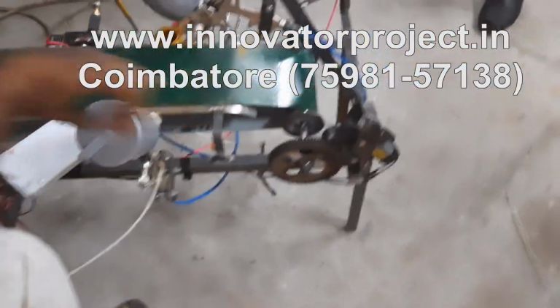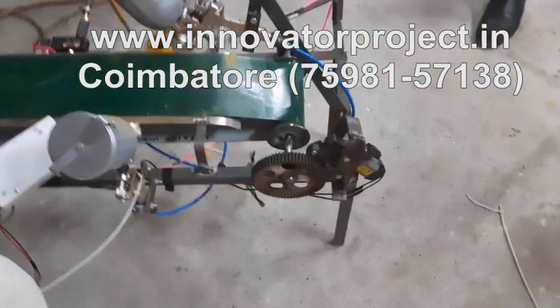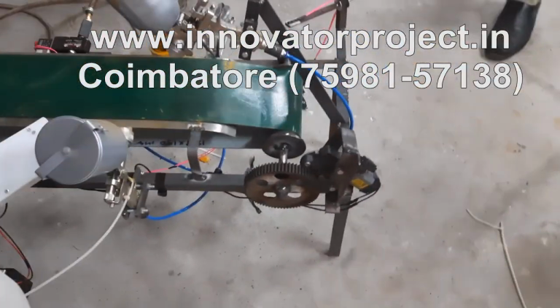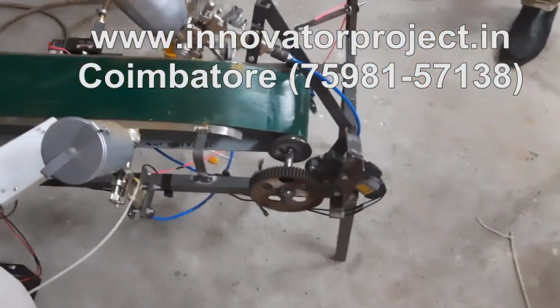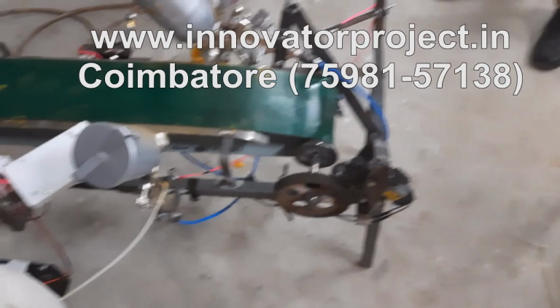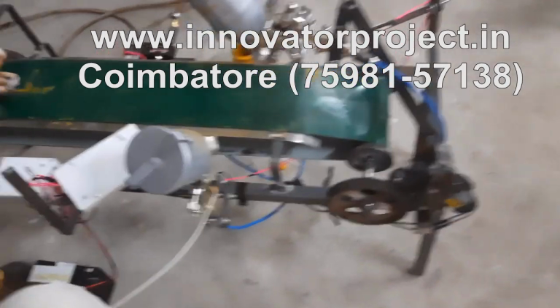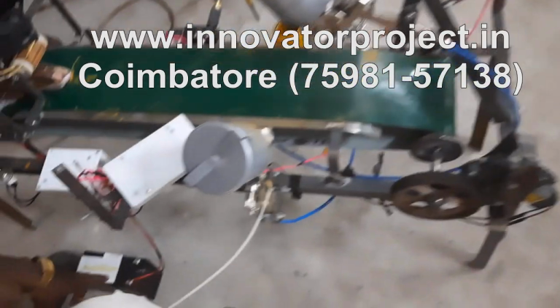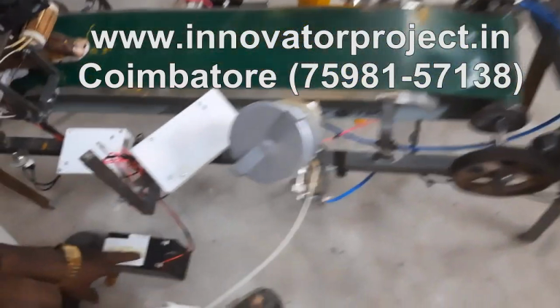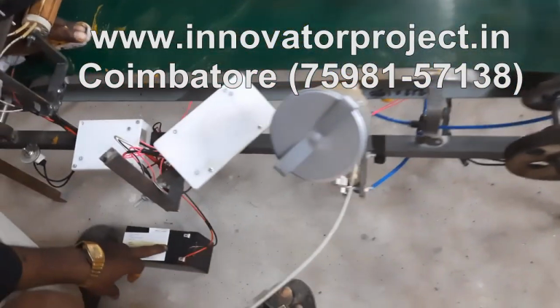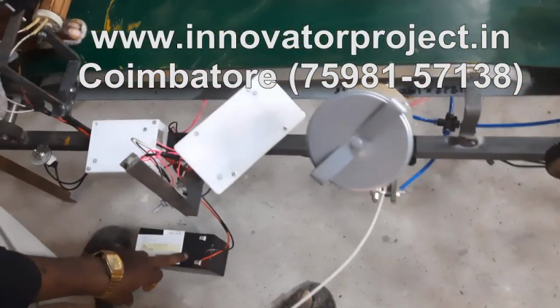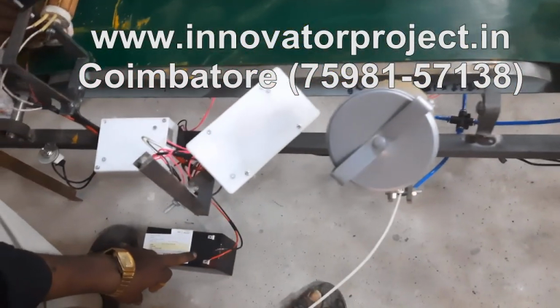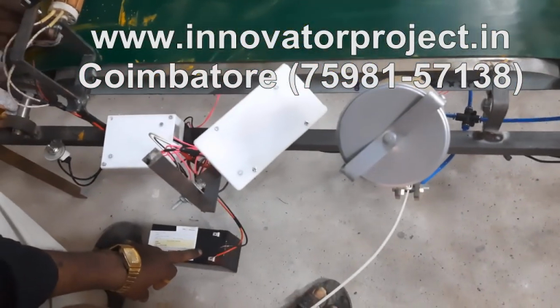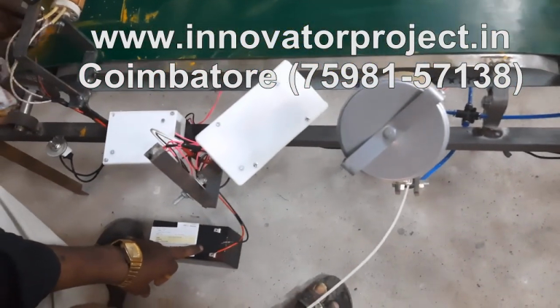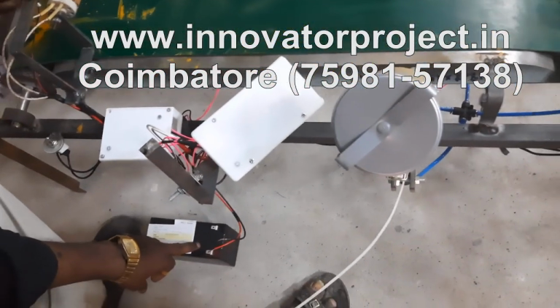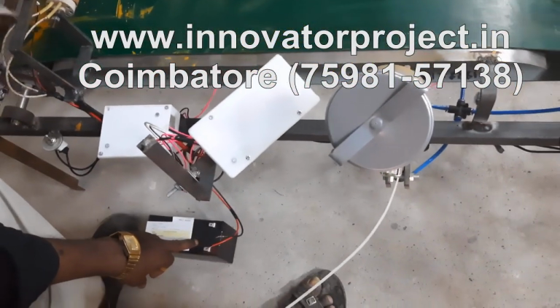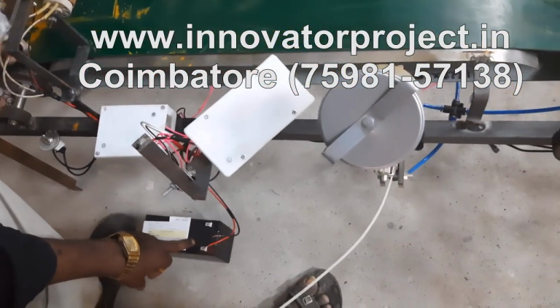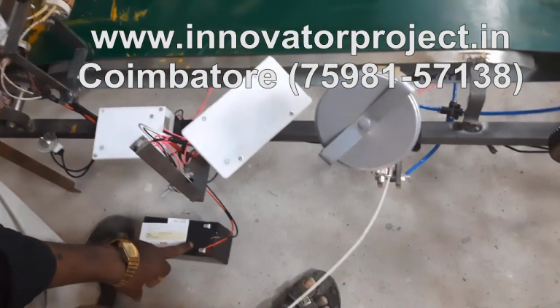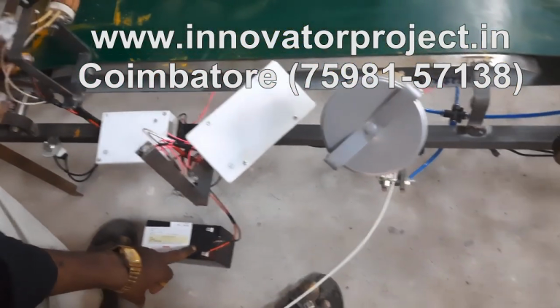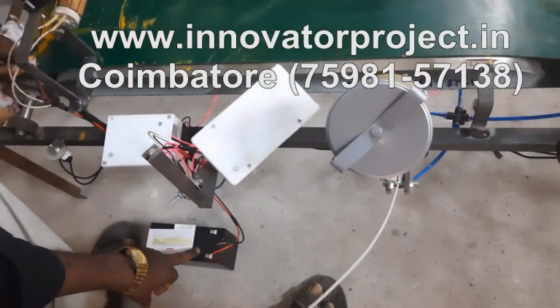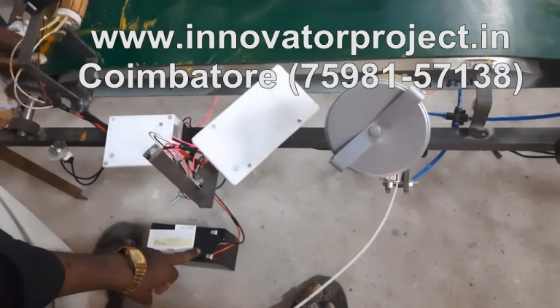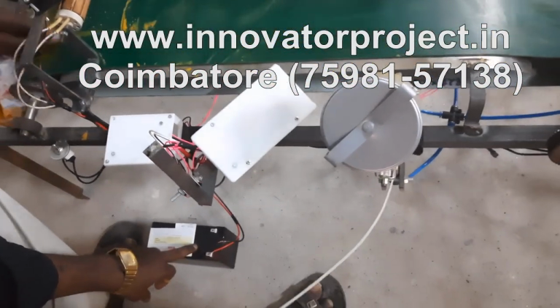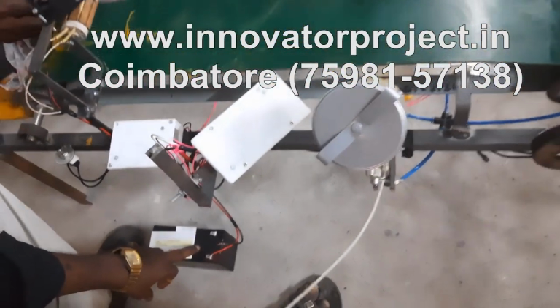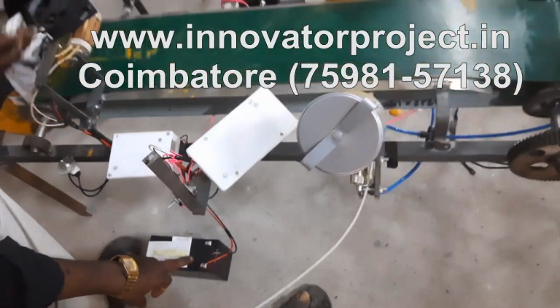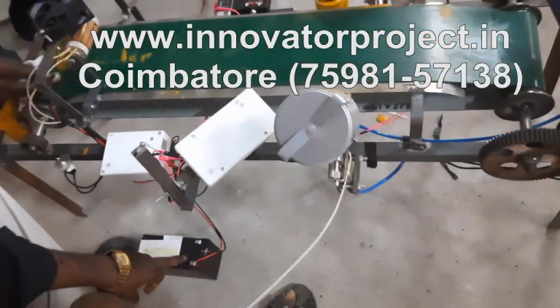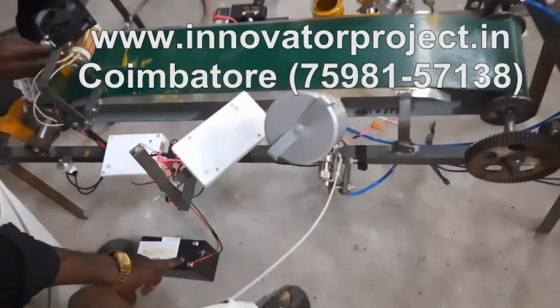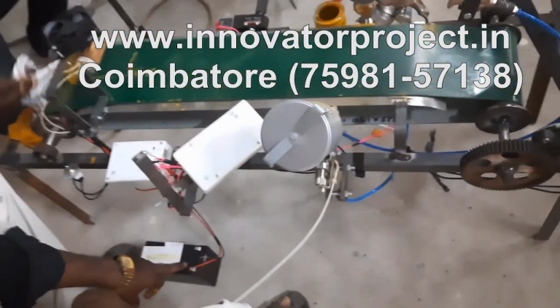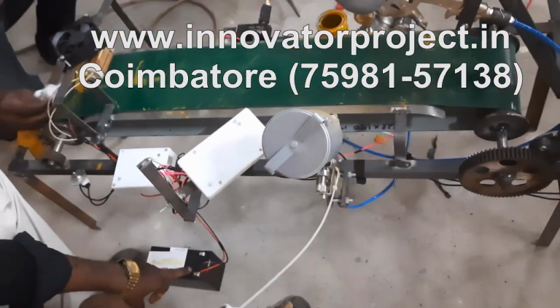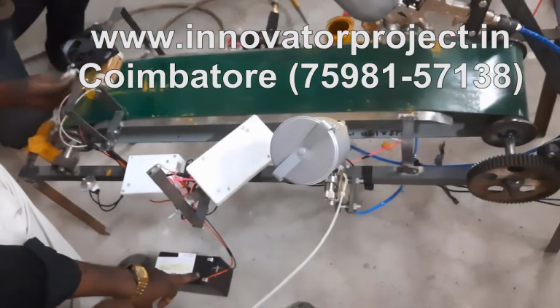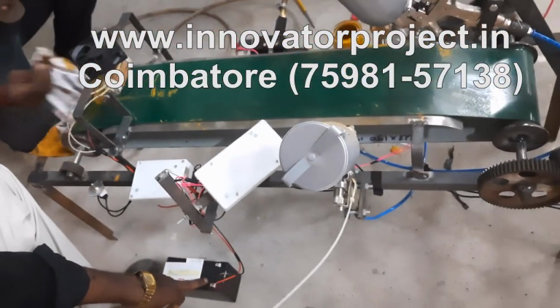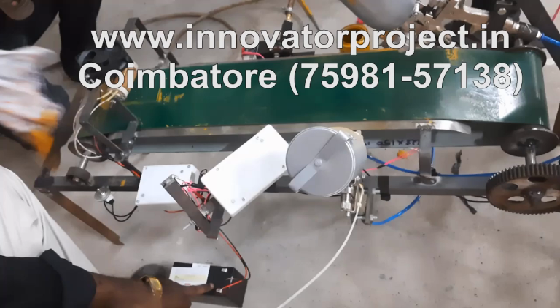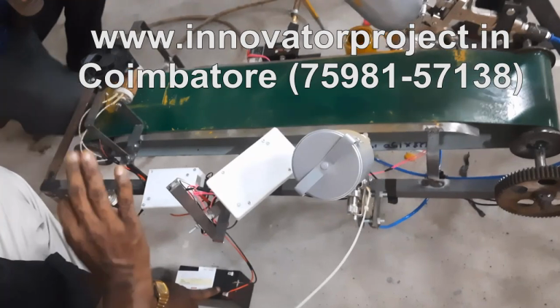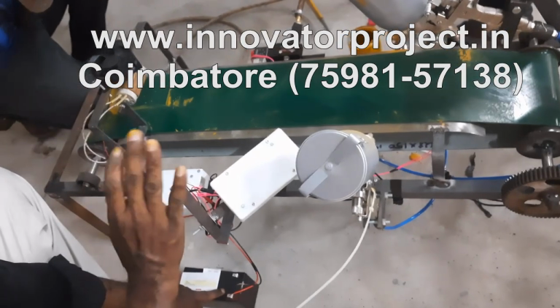The battery is 12V, 7Ah, rechargeable battery. The battery will recharge for 40 minutes.